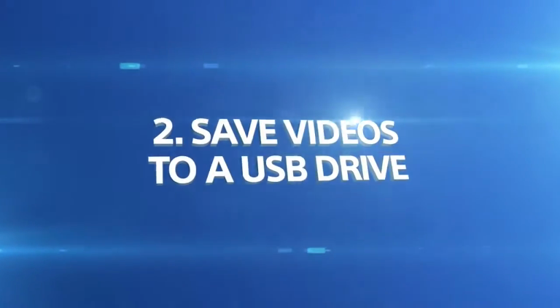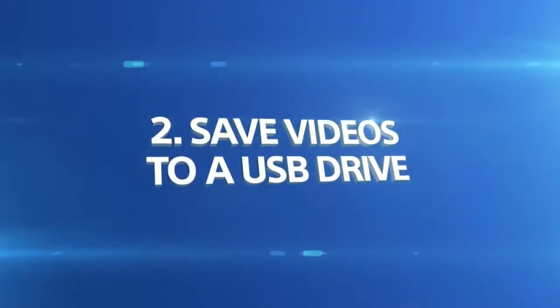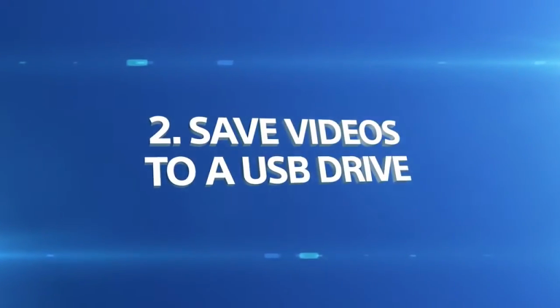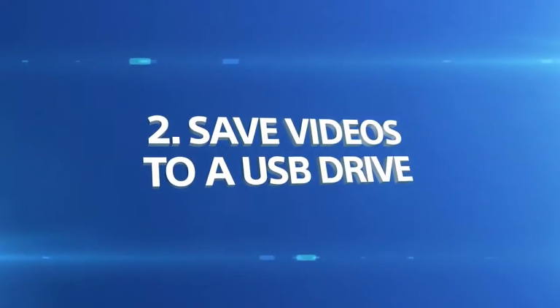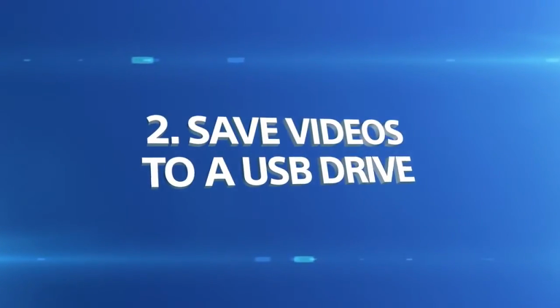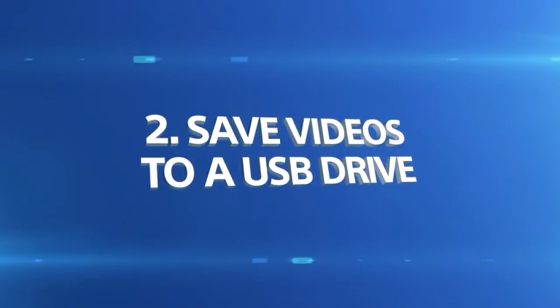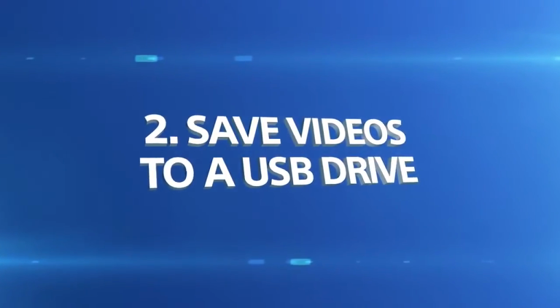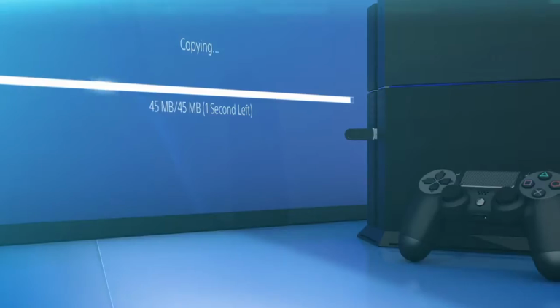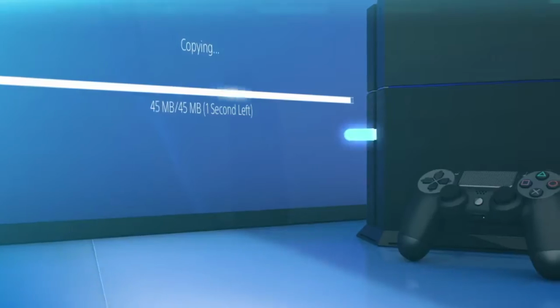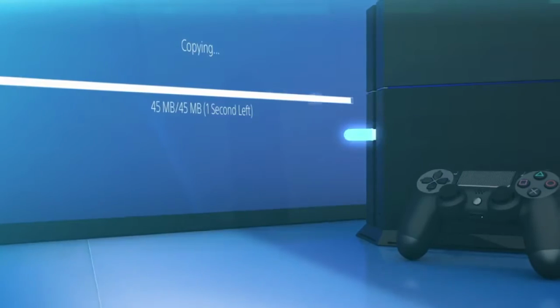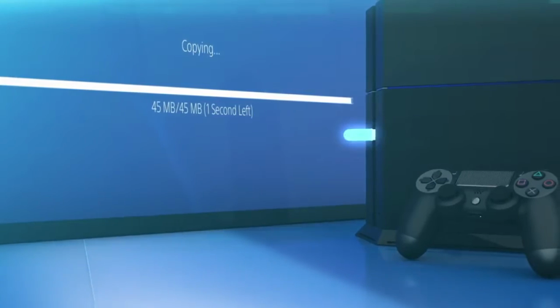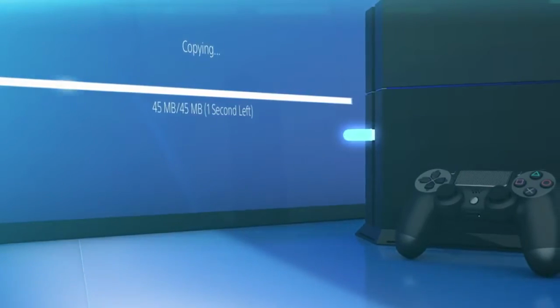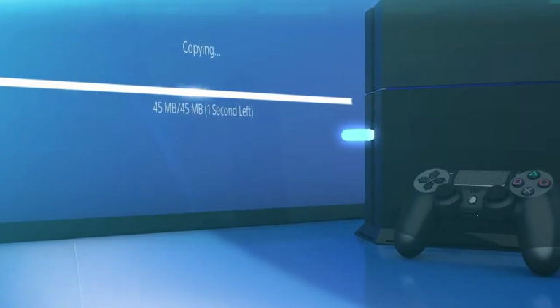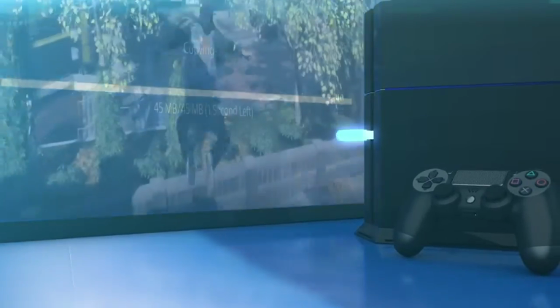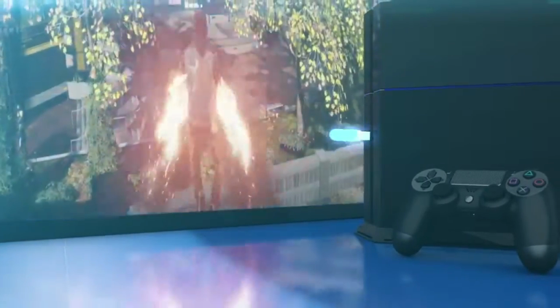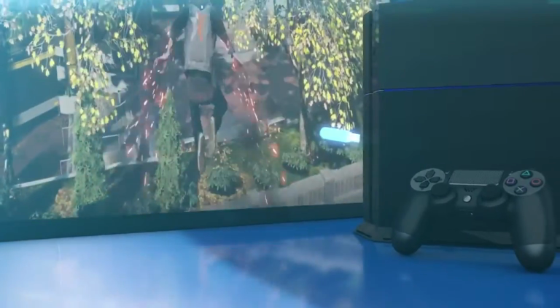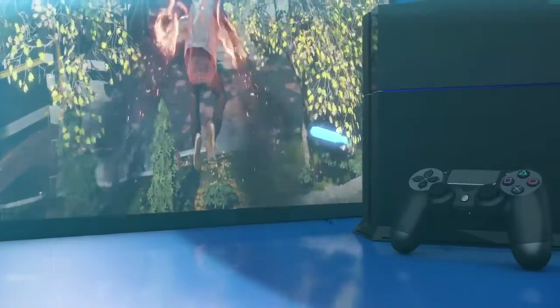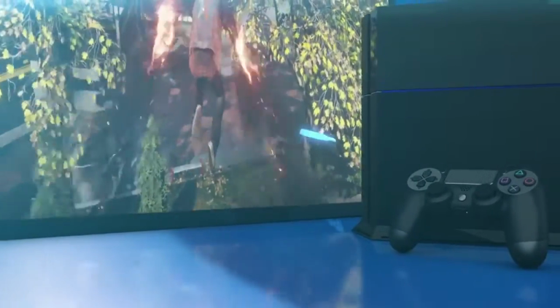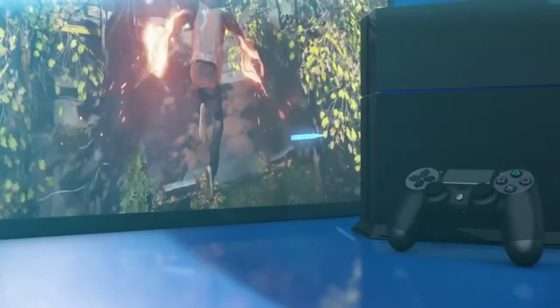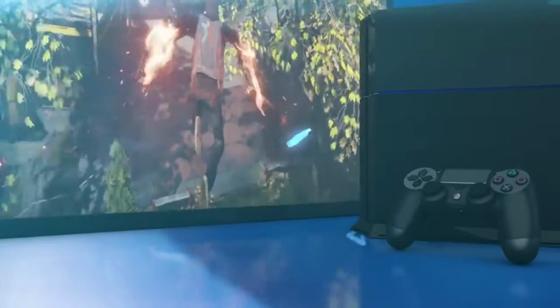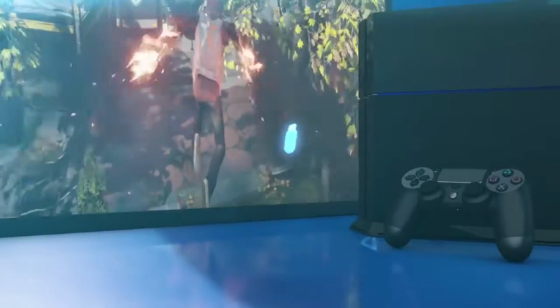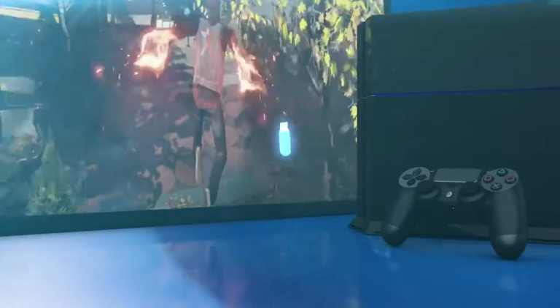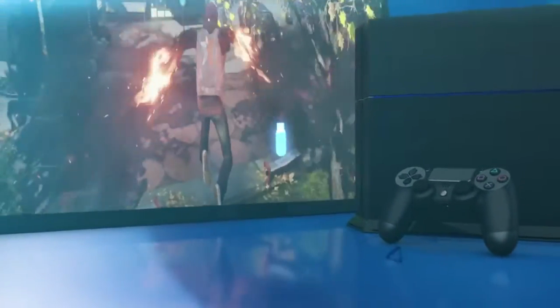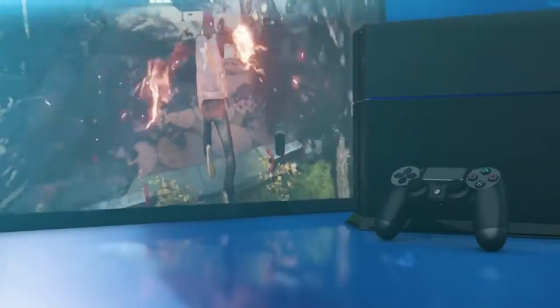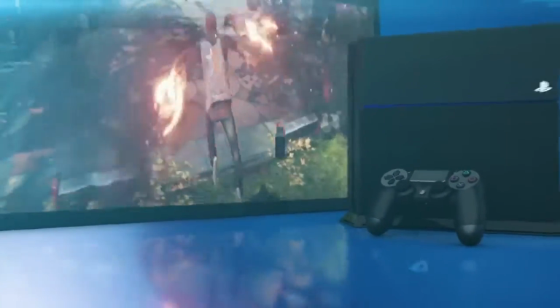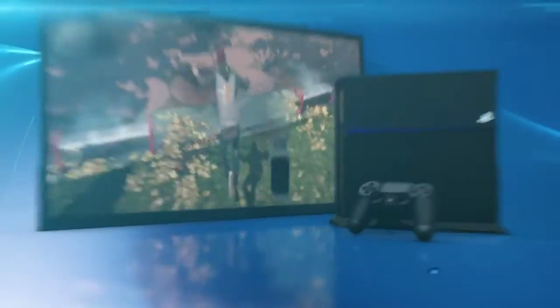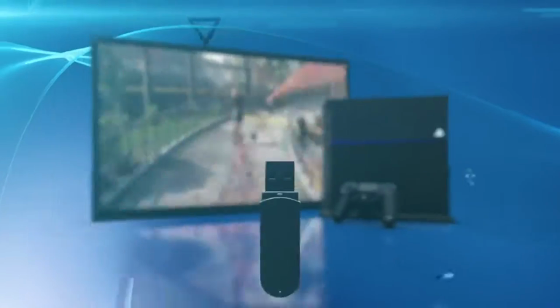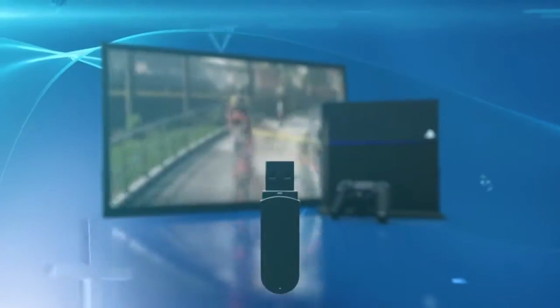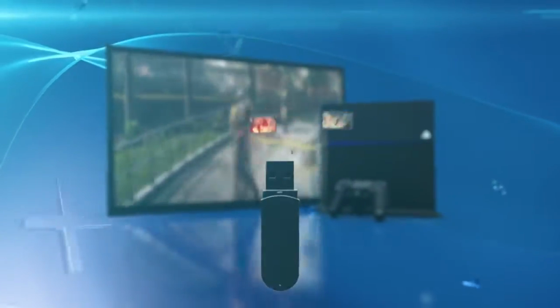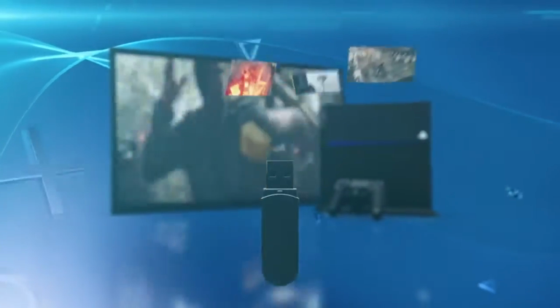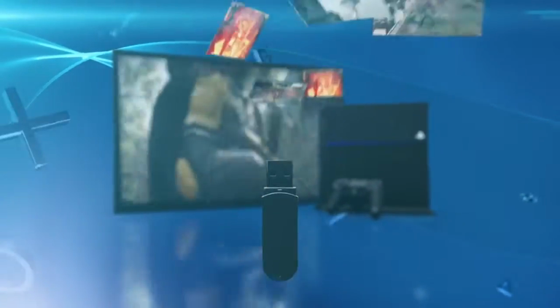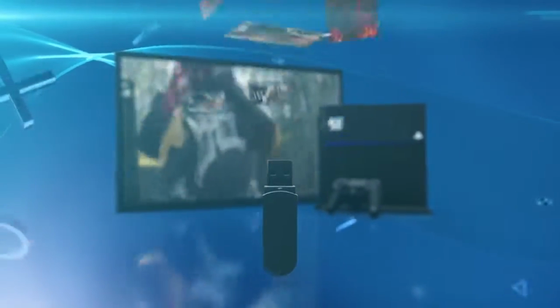Save your videos and images to a USB drive. Now you can share your creations with the world any way you want.